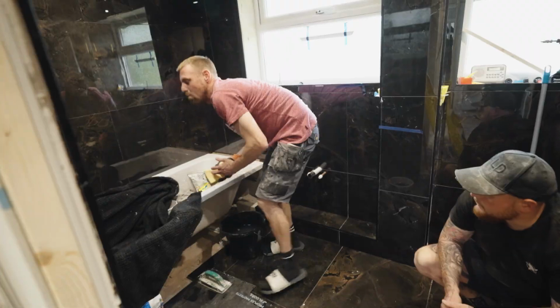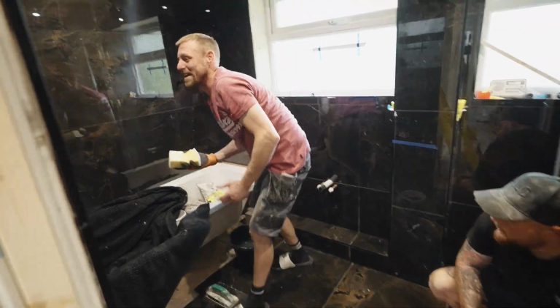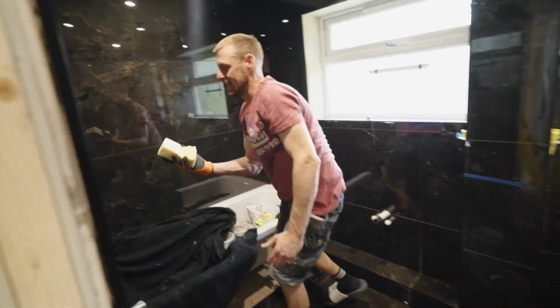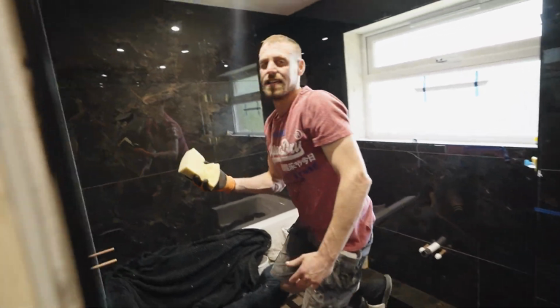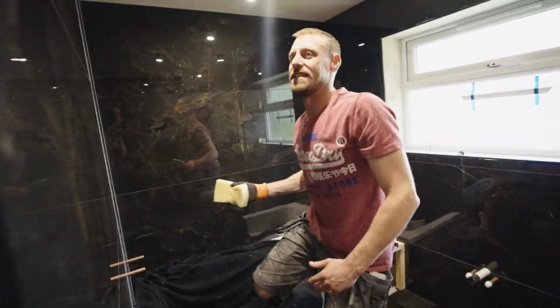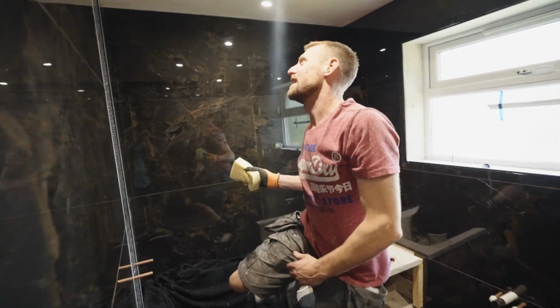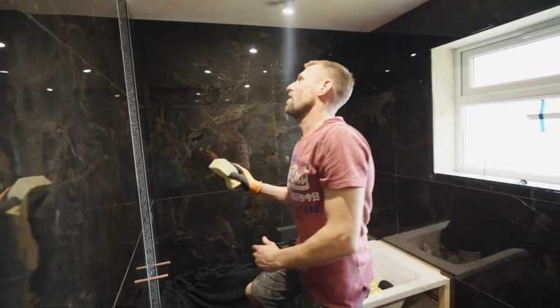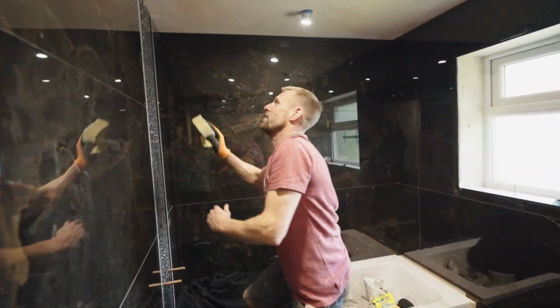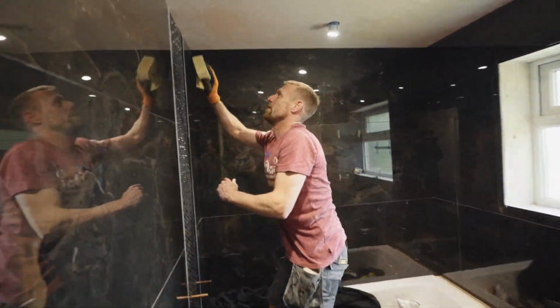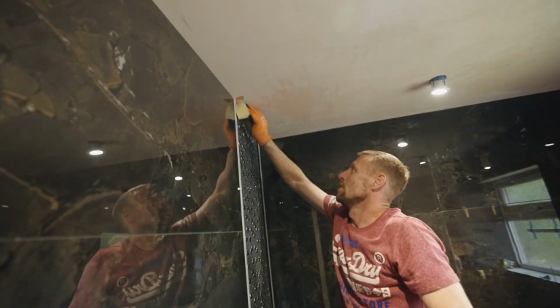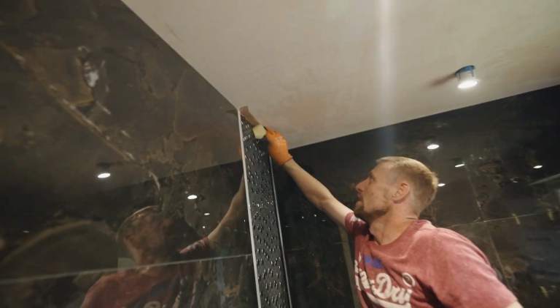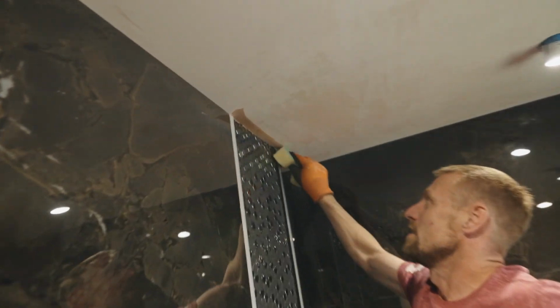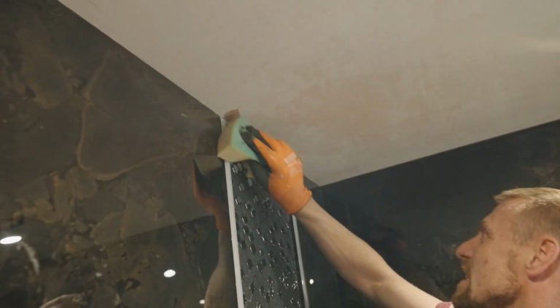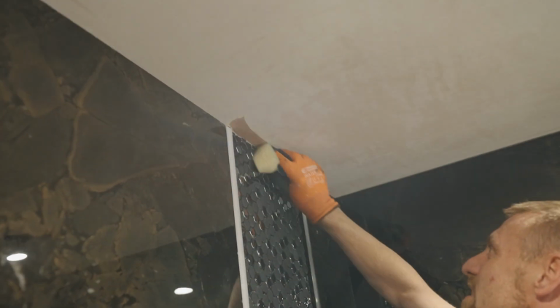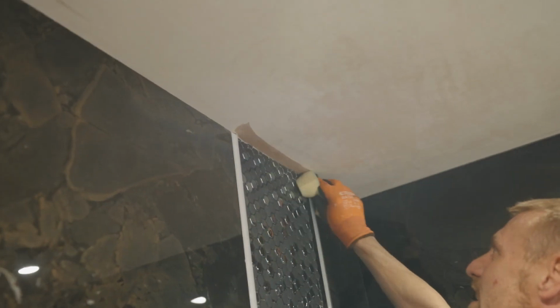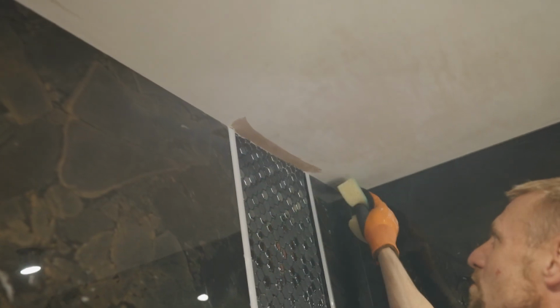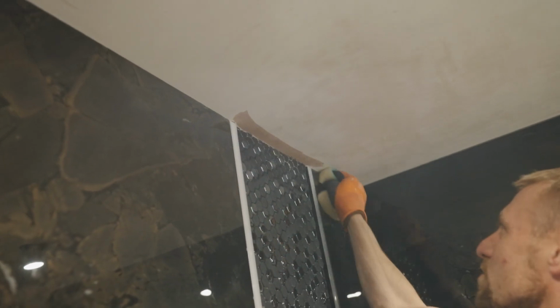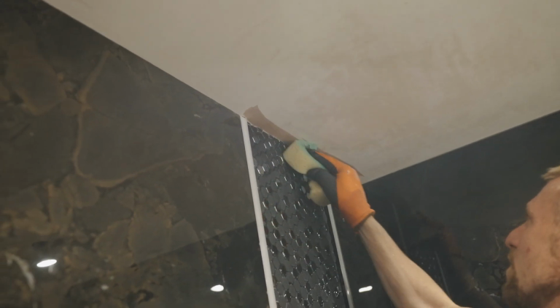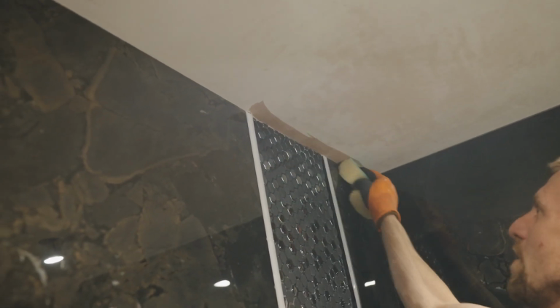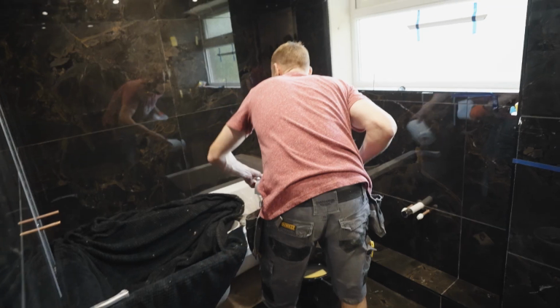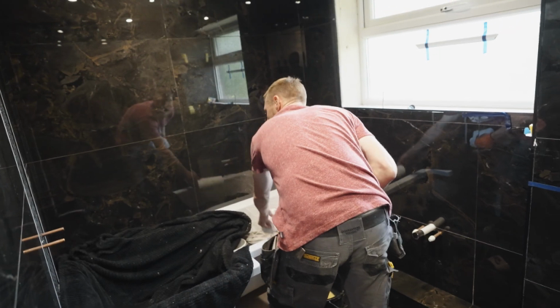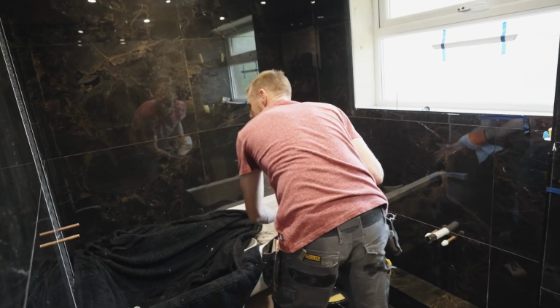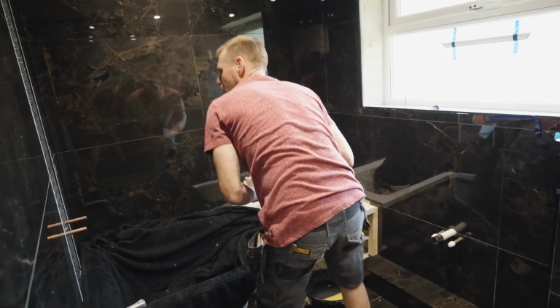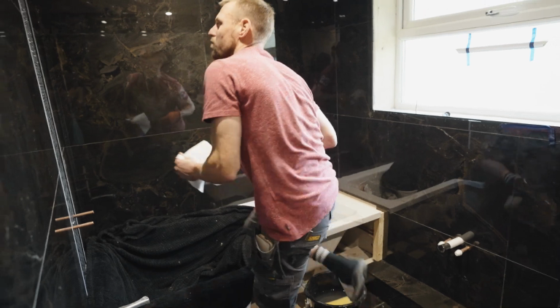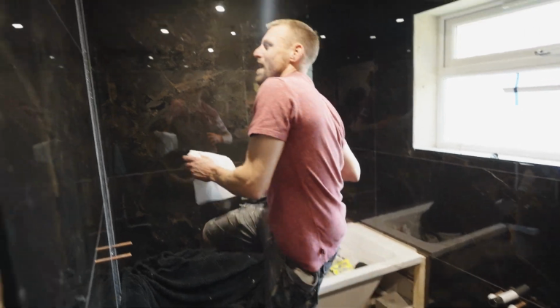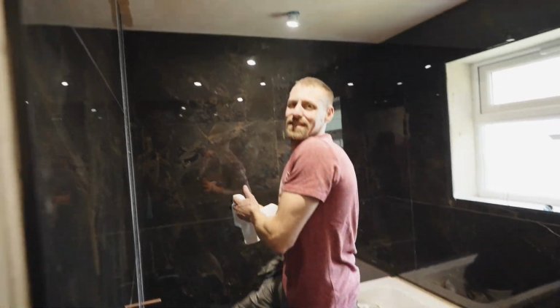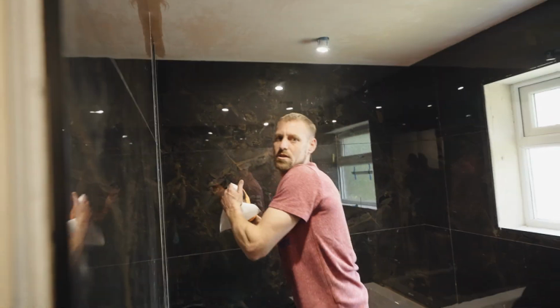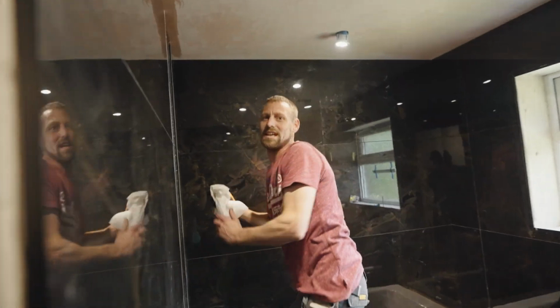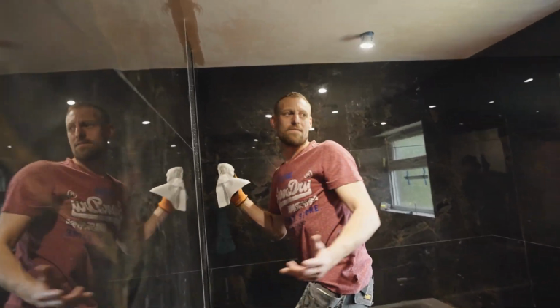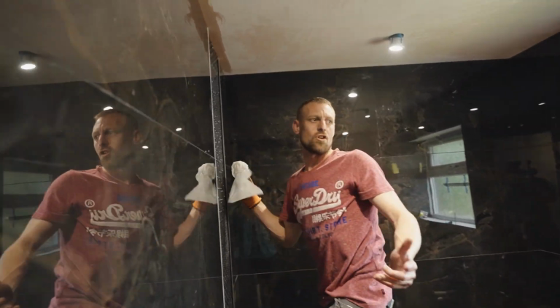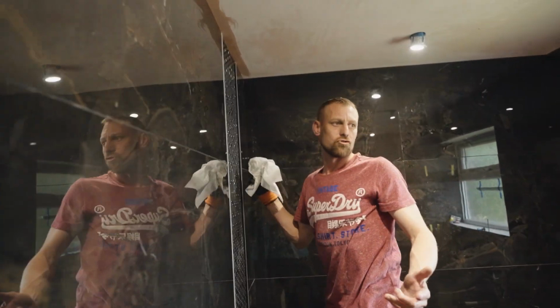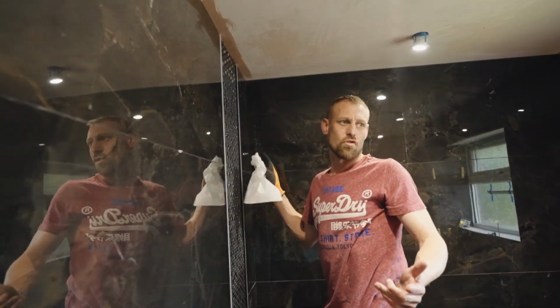If you wet your sealant line it's easier to get the grout off. You don't want your tiles wet though — you want to keep your tiles dry.